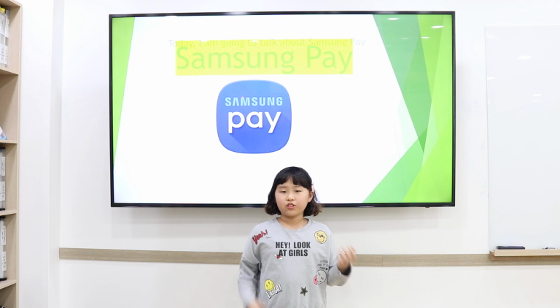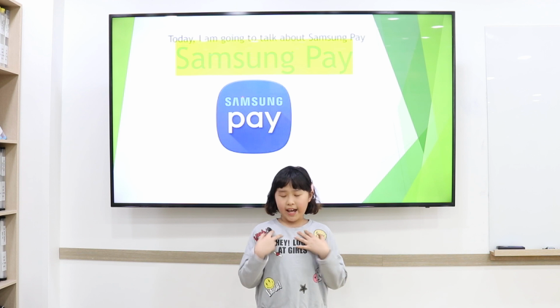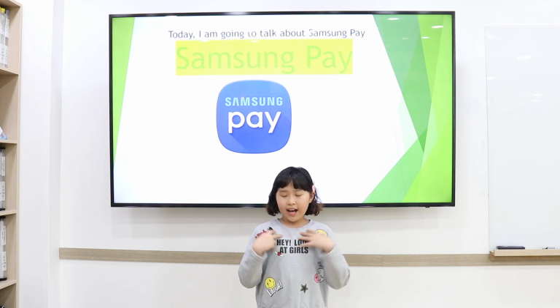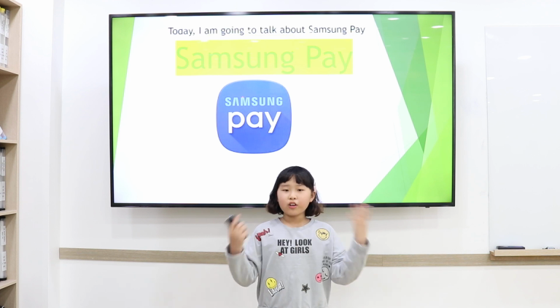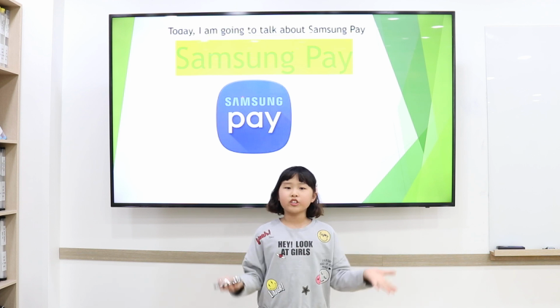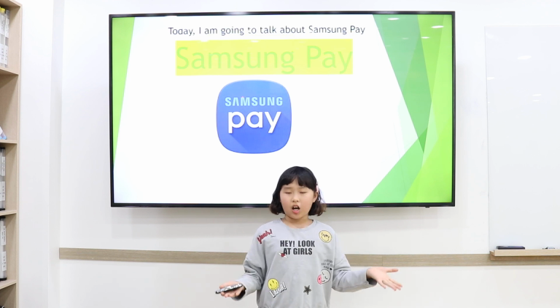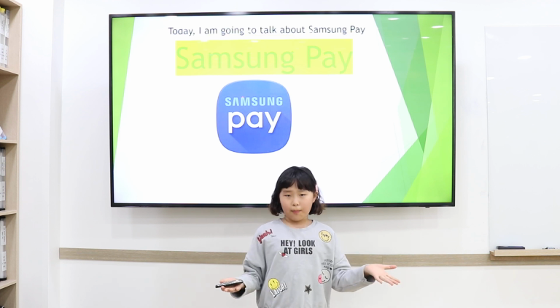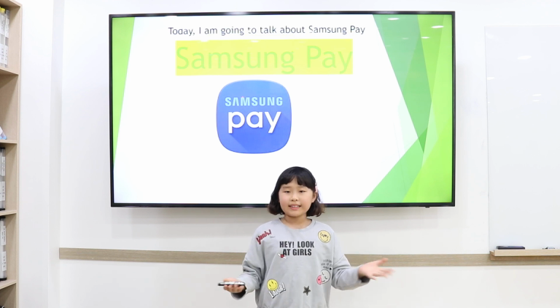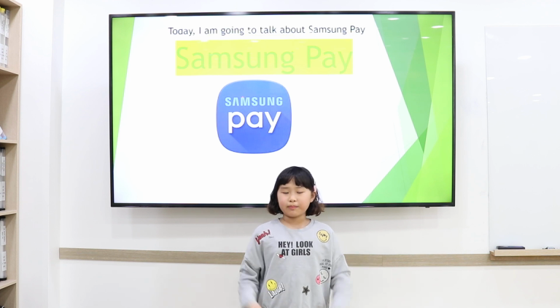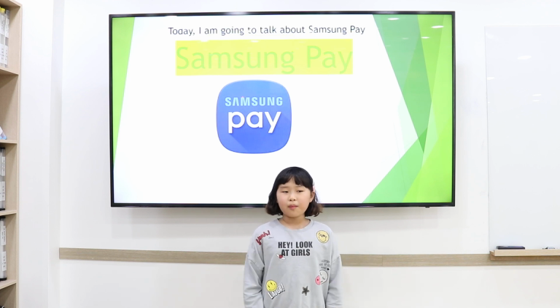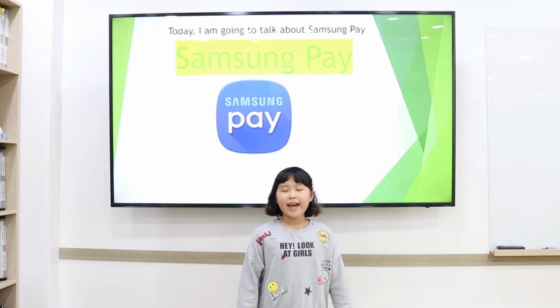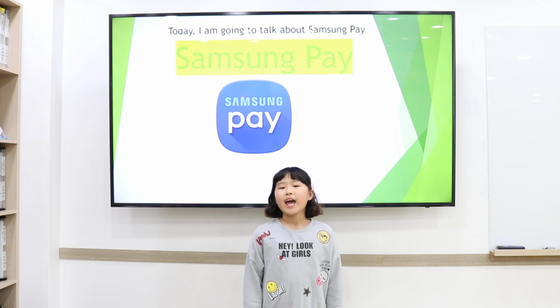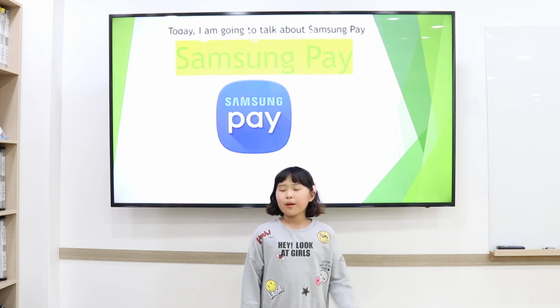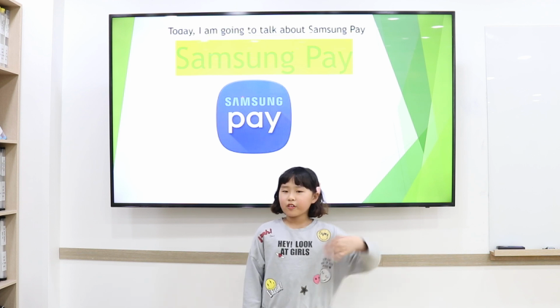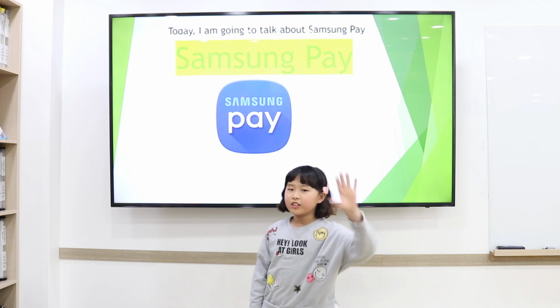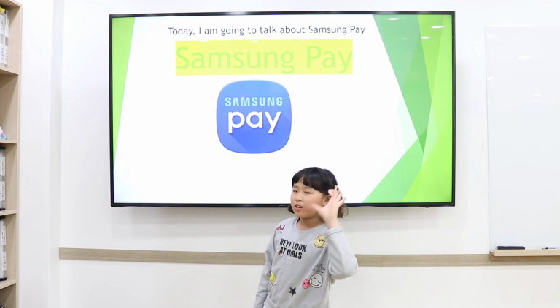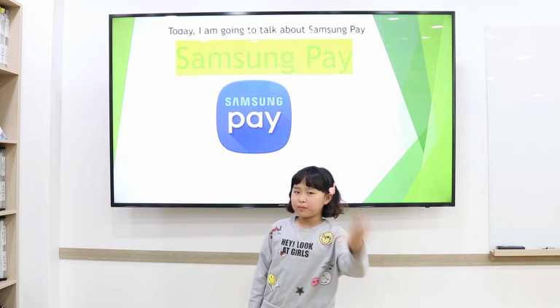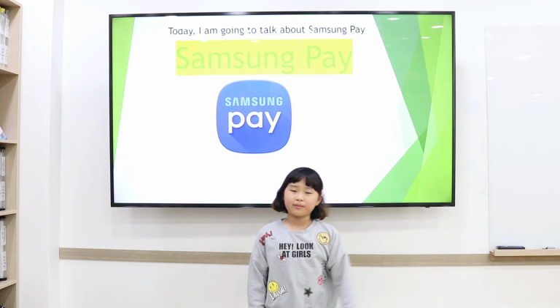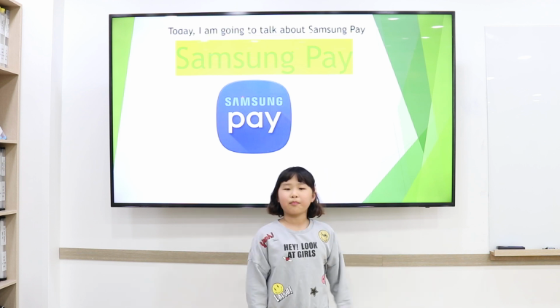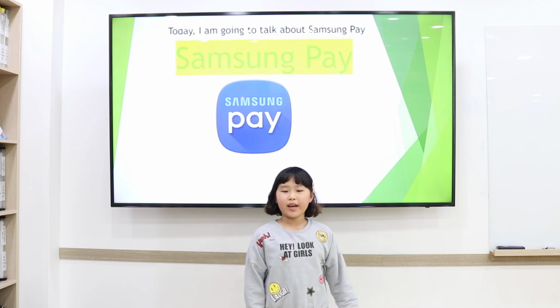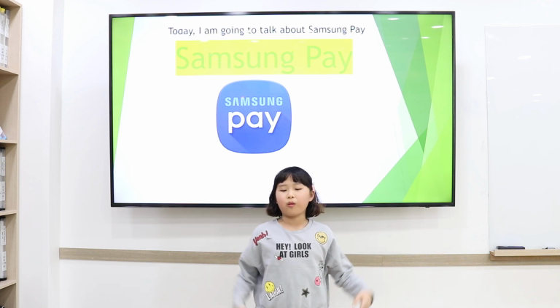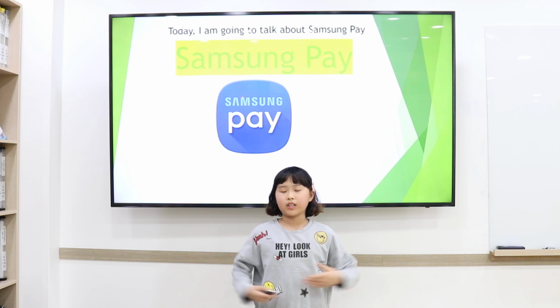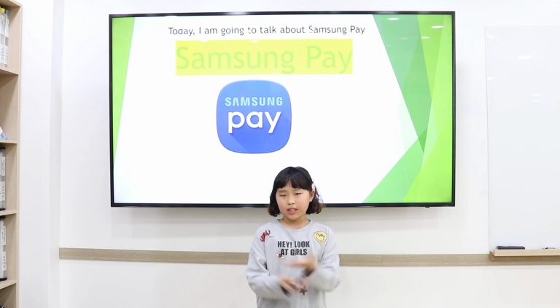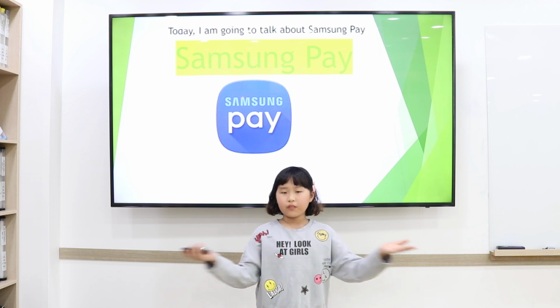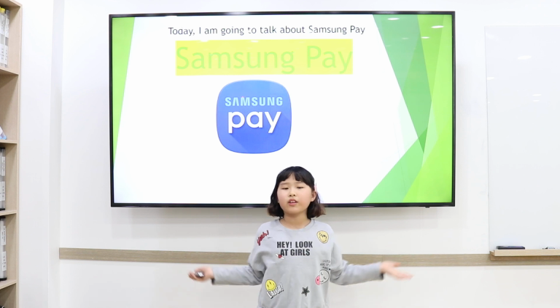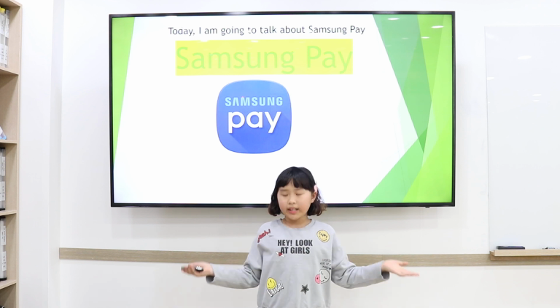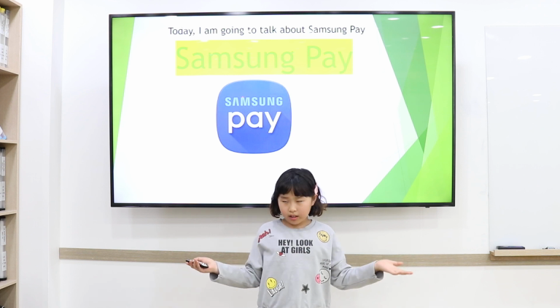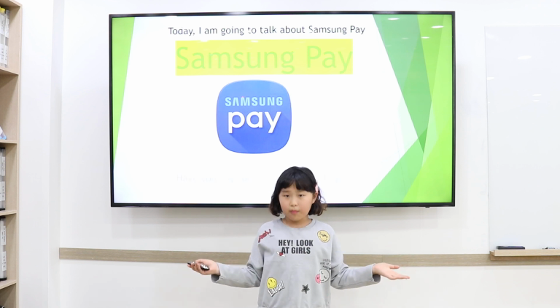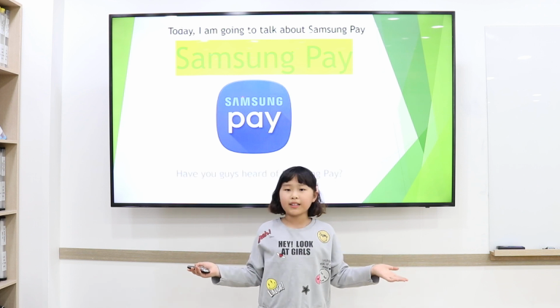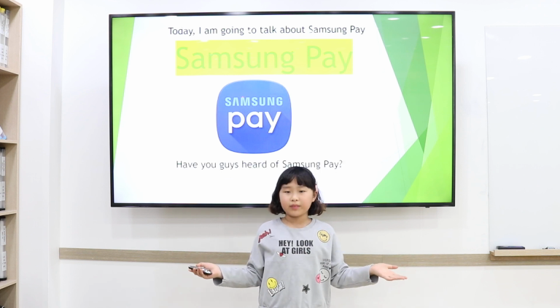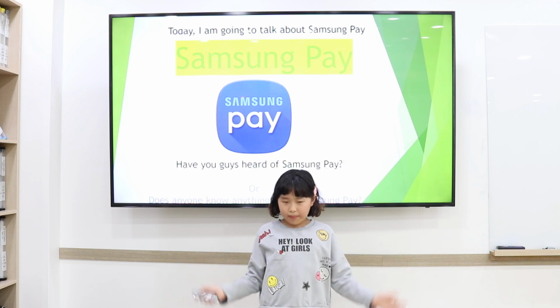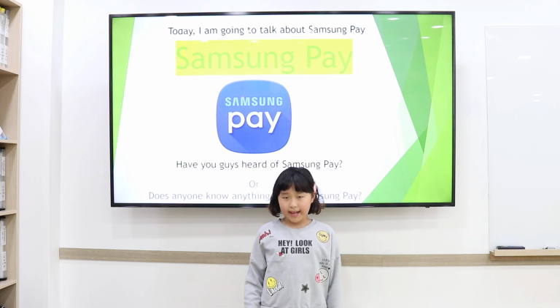Today I'm going to talk about Samsung Pay. Has everyone heard of Samsung Pay, or does everyone know anything about Samsung Pay?